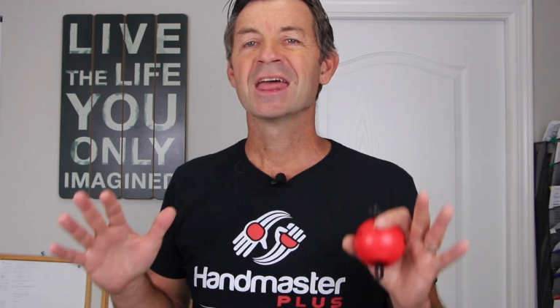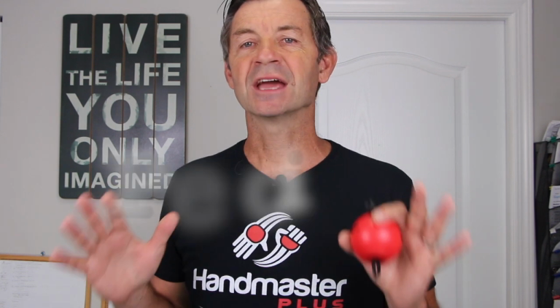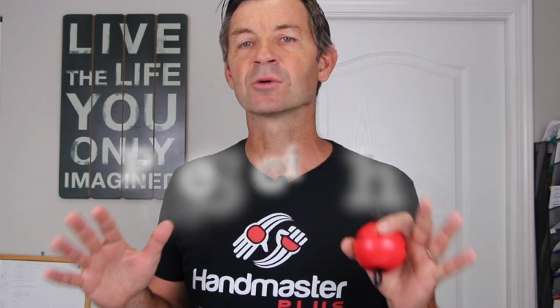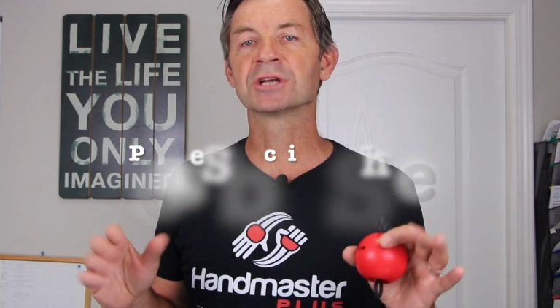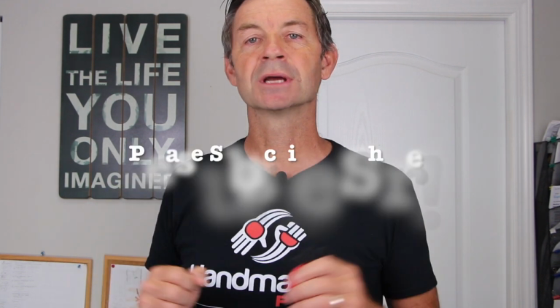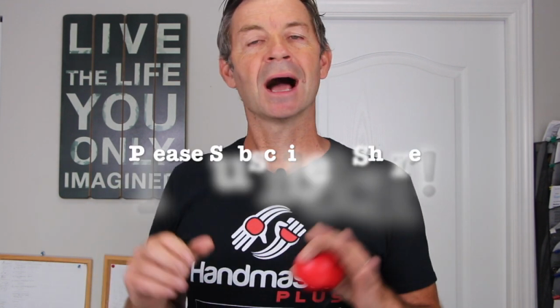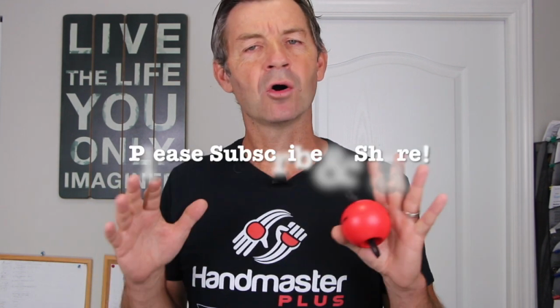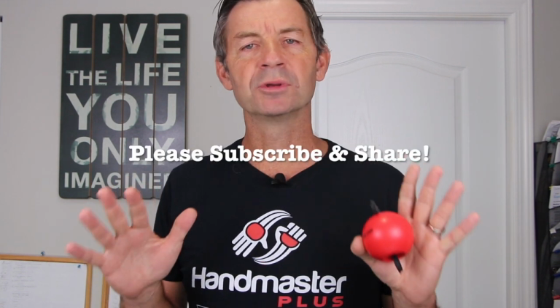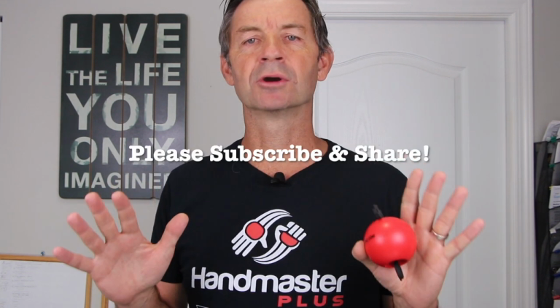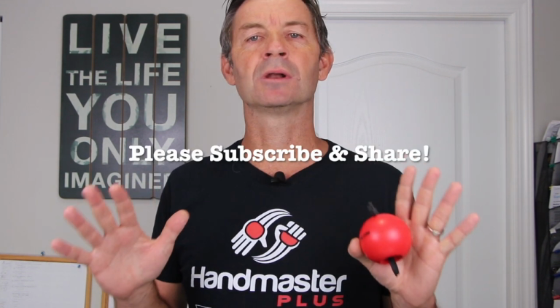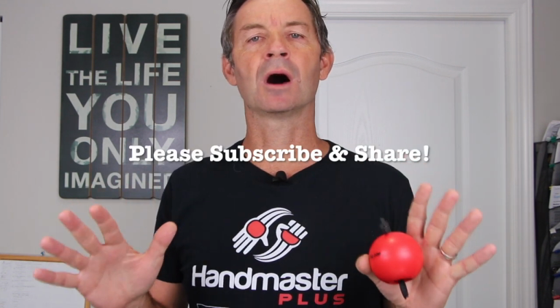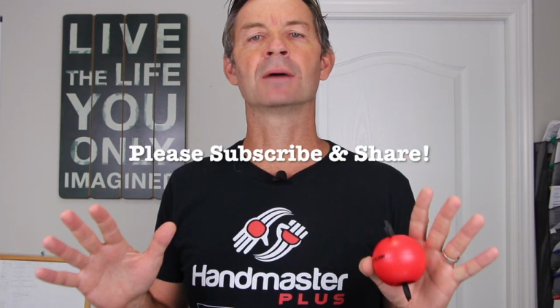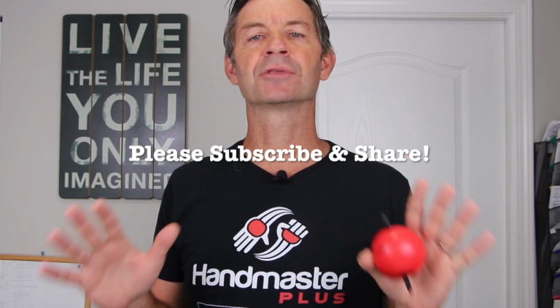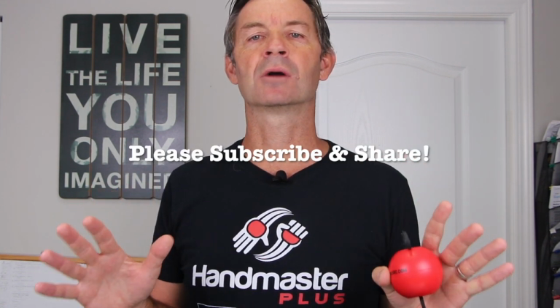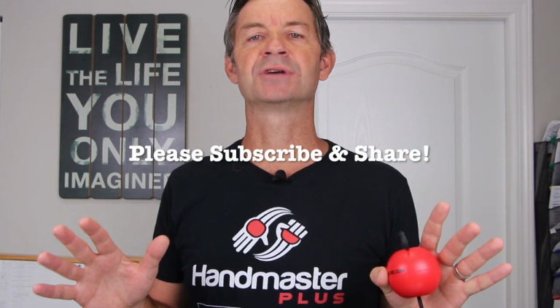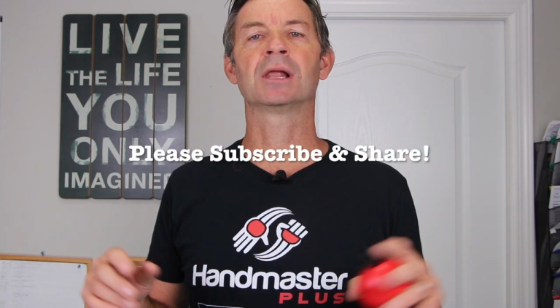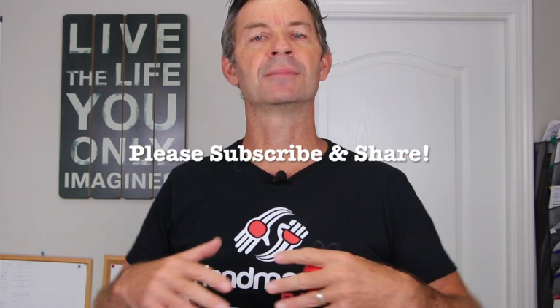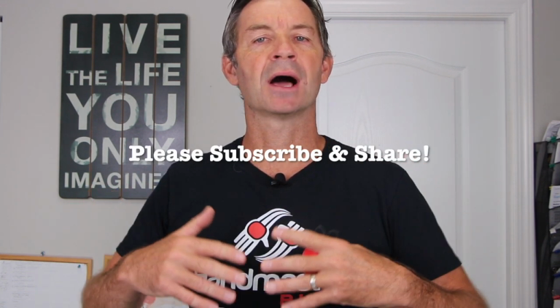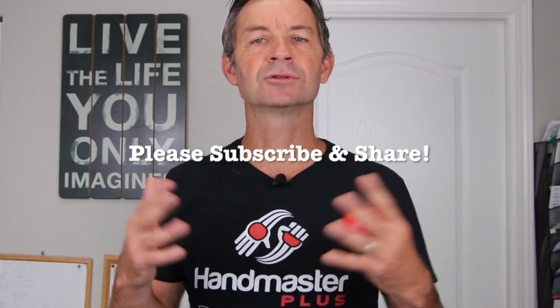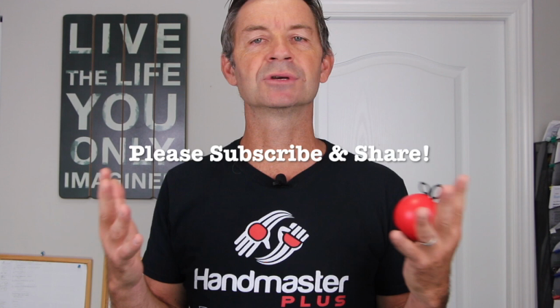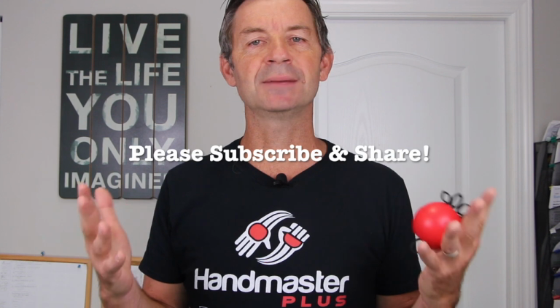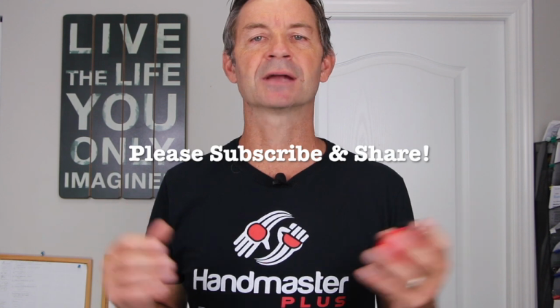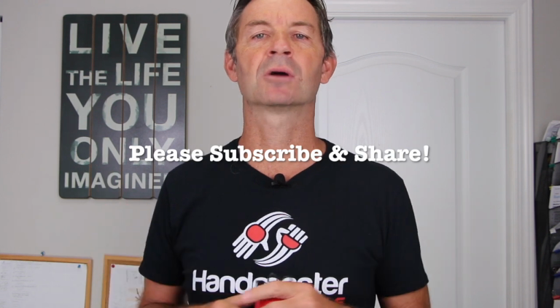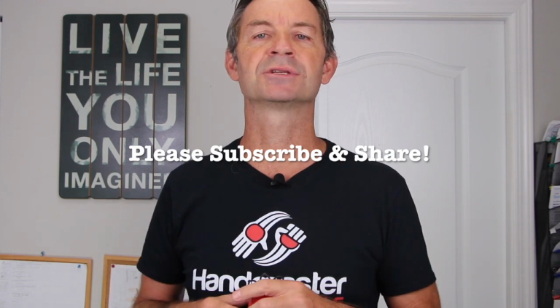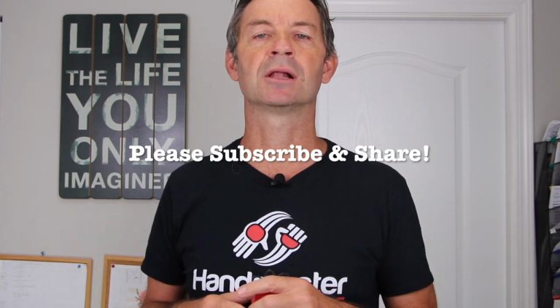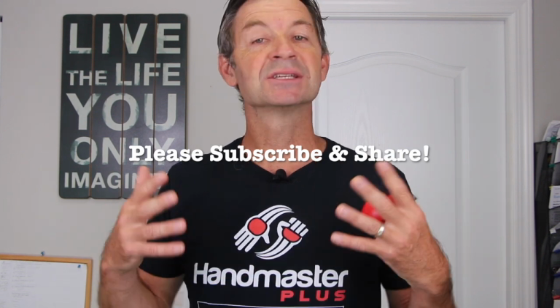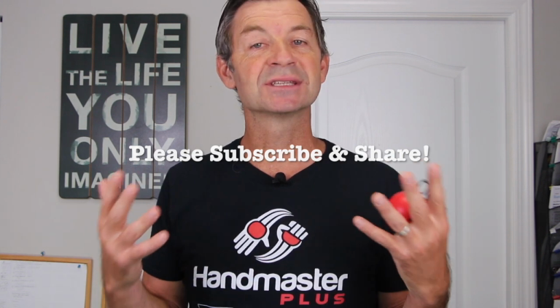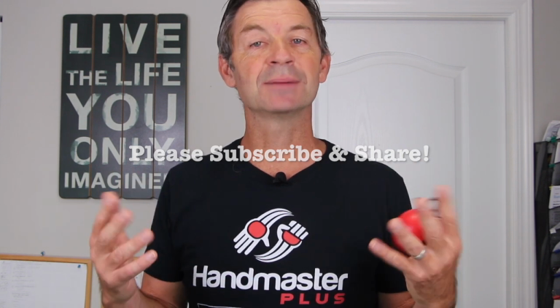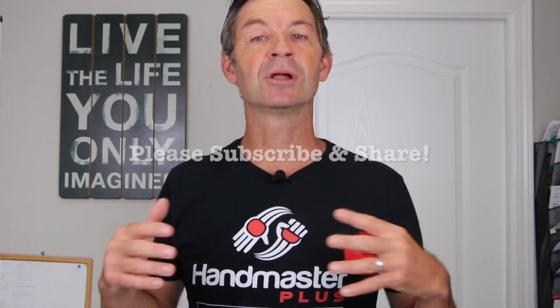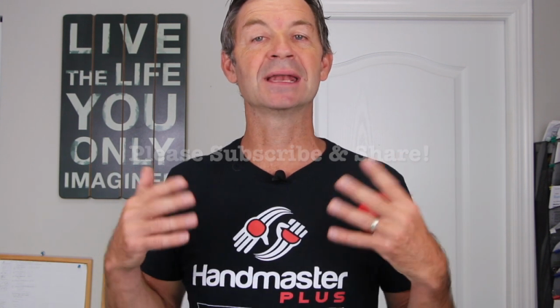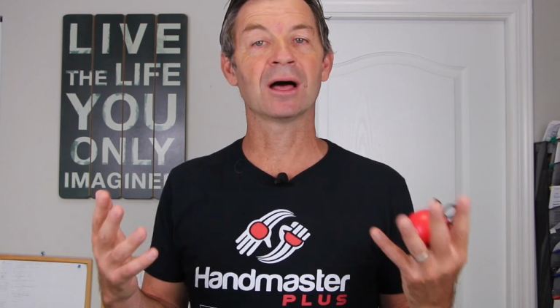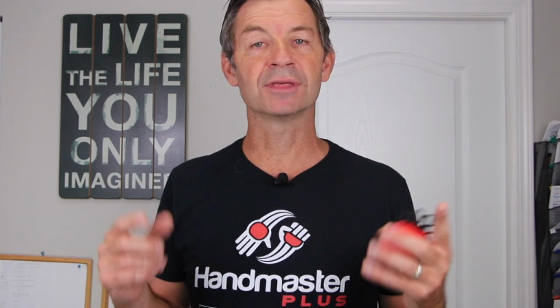Thanks for watching. I hope you learned a lot about the carpal tunnel and how to keep it stable and healthy.